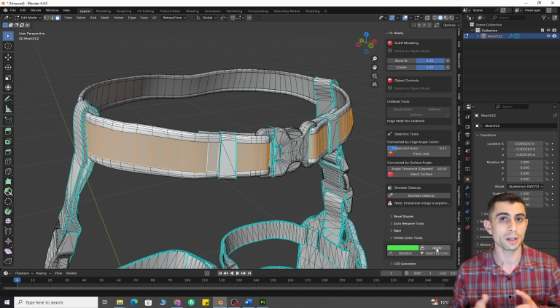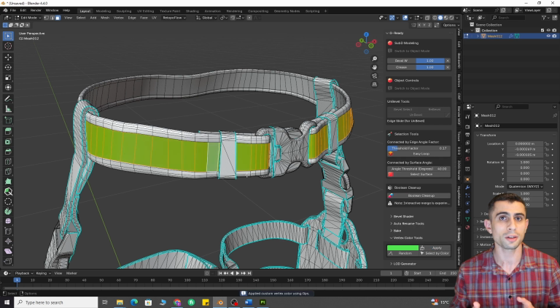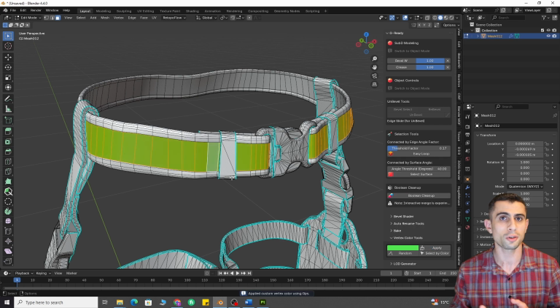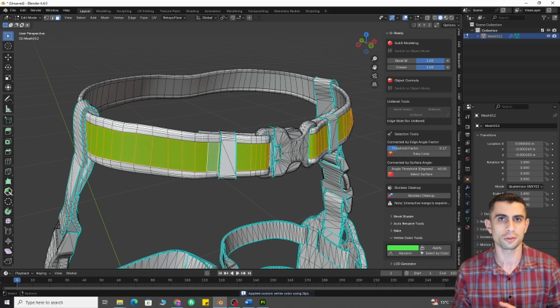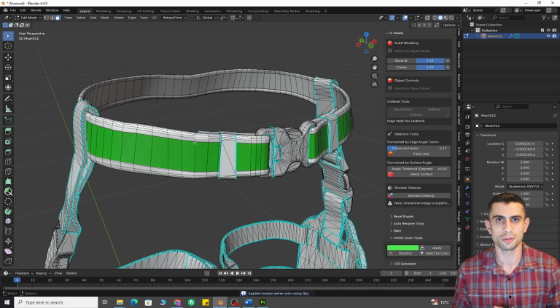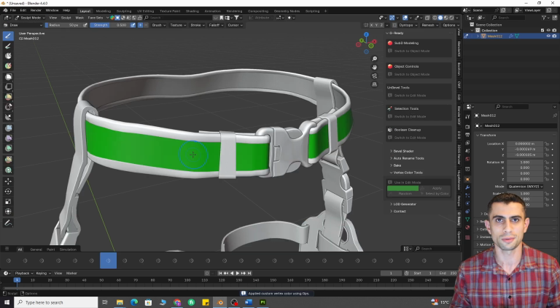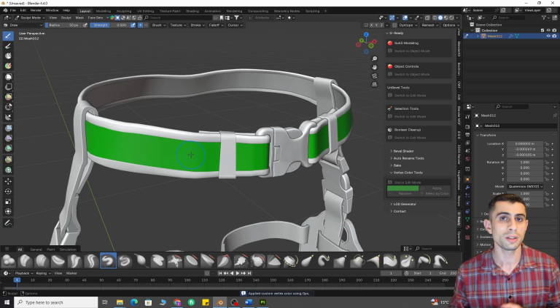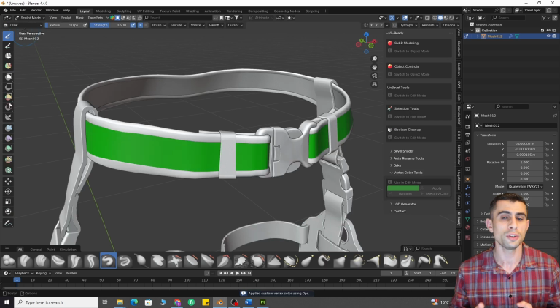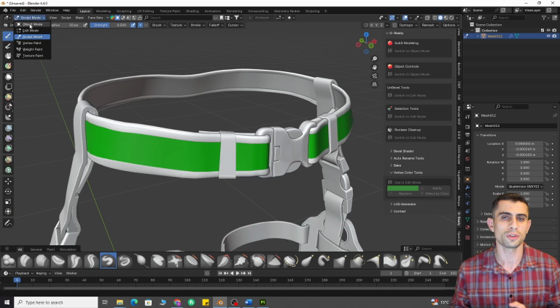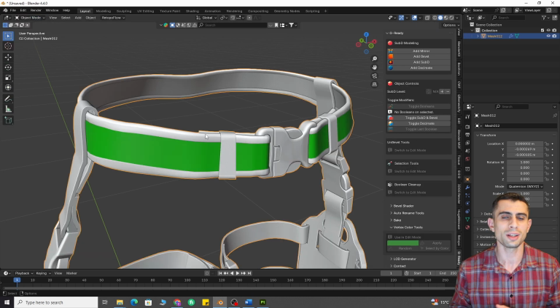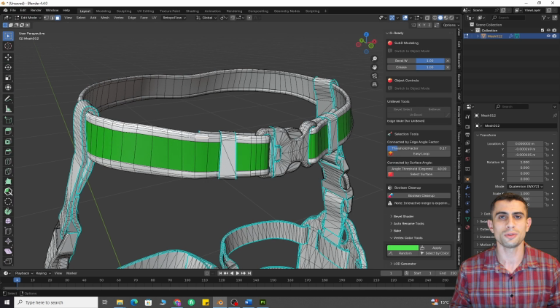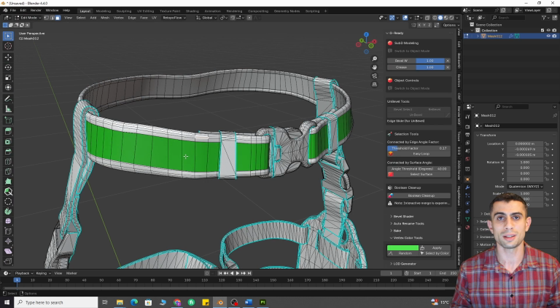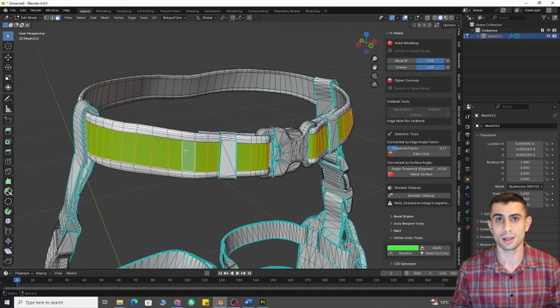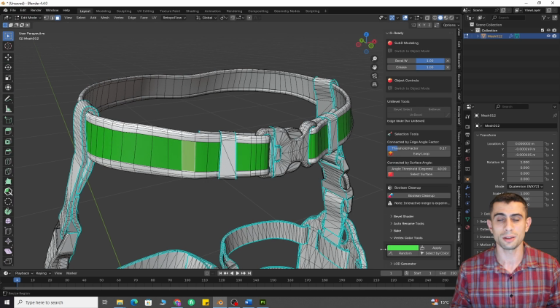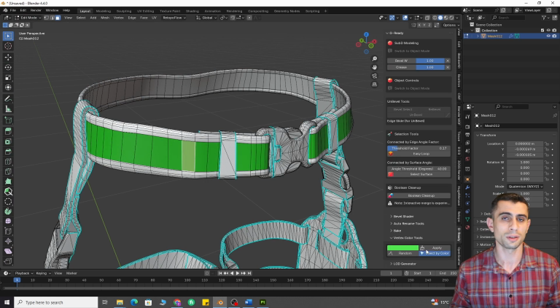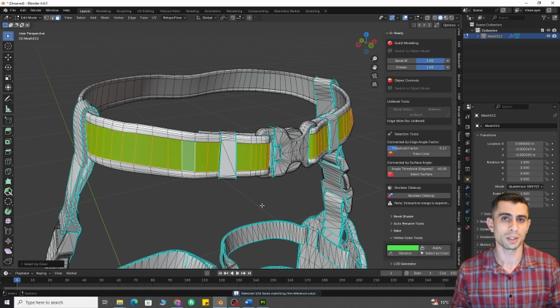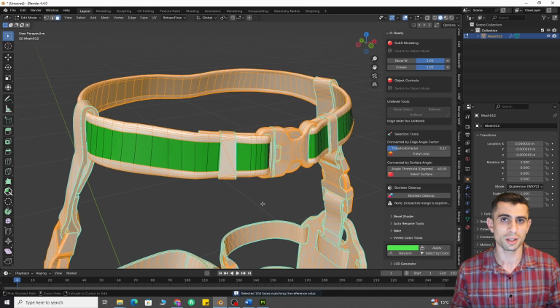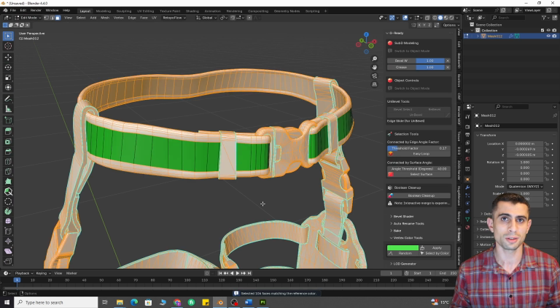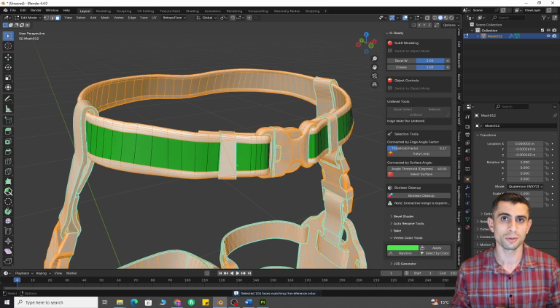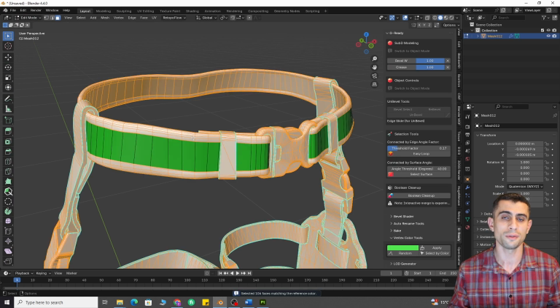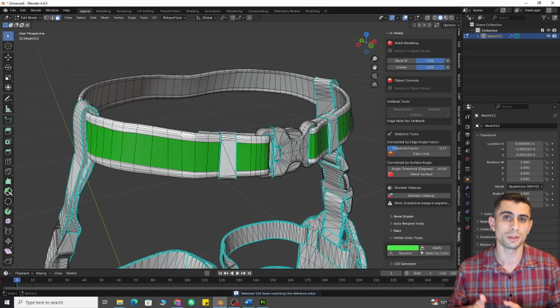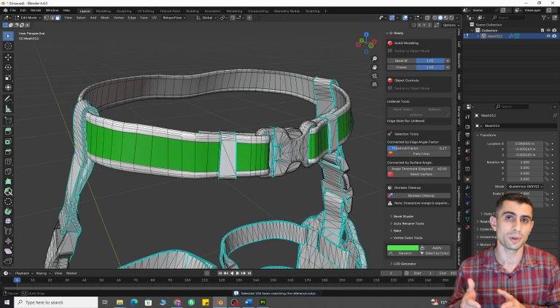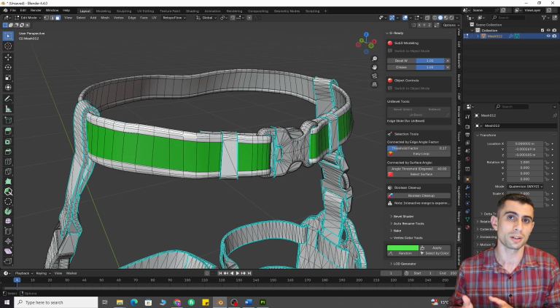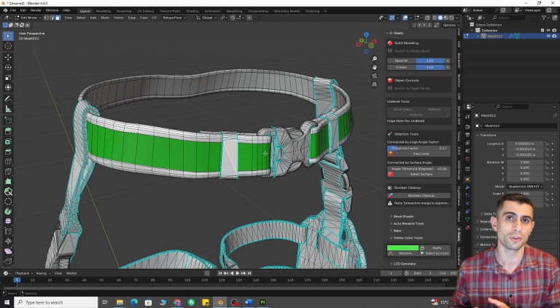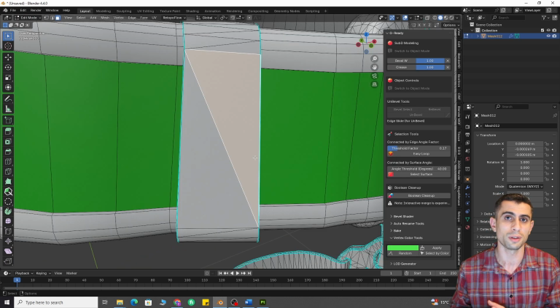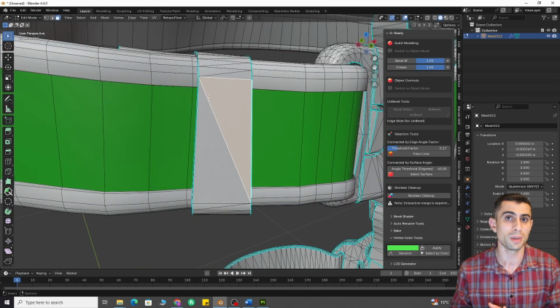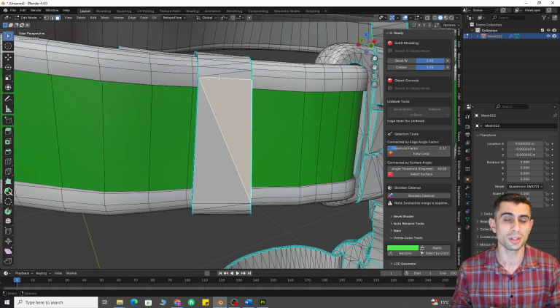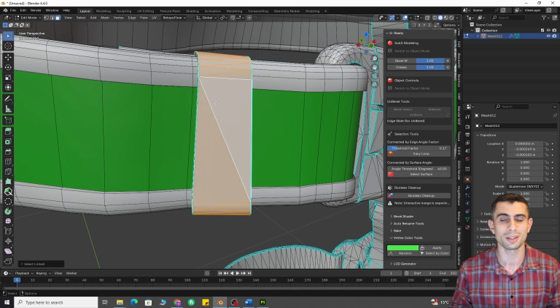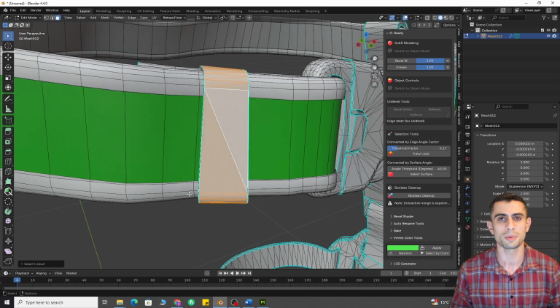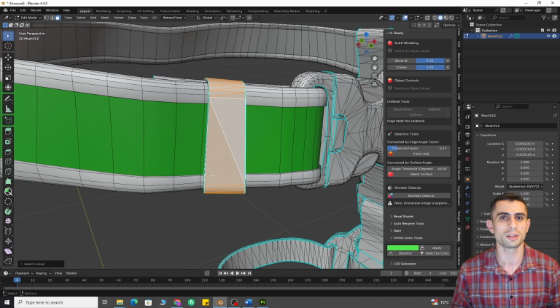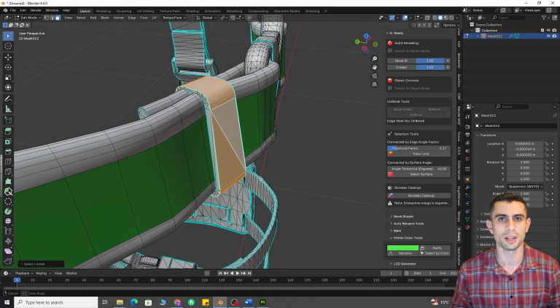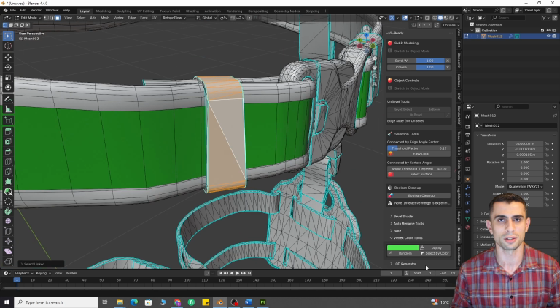Vertex color tools. This feature lets you assign different materials to different parts of the mesh in Substance Painter.